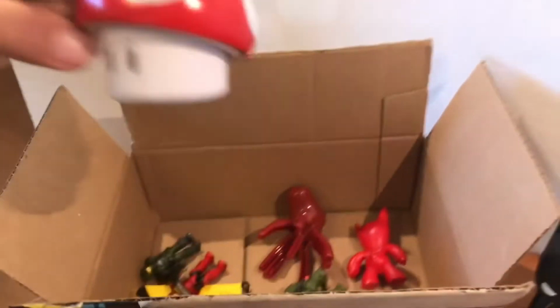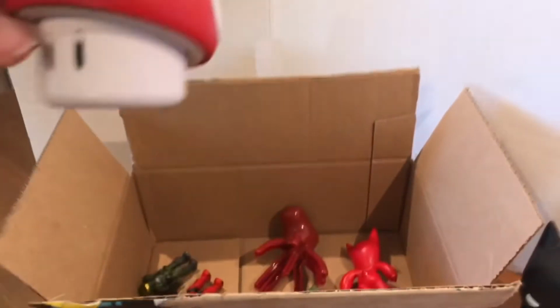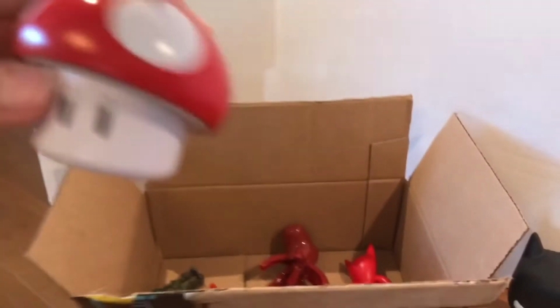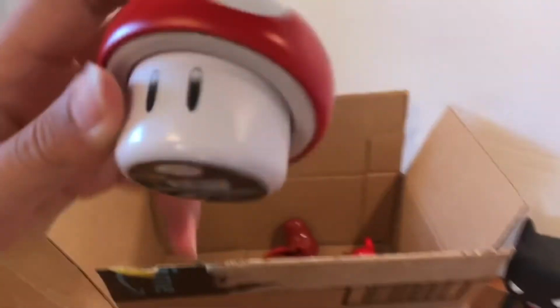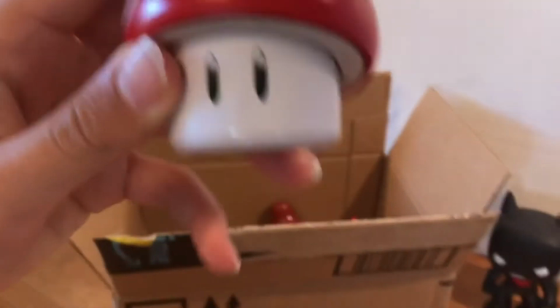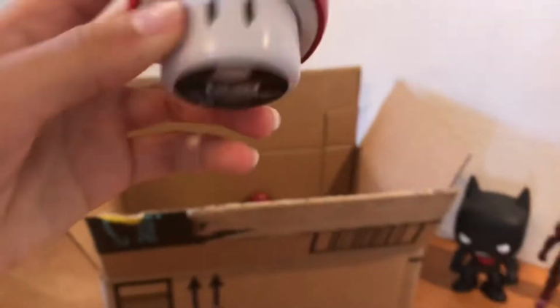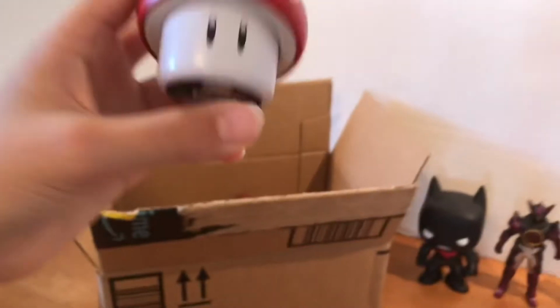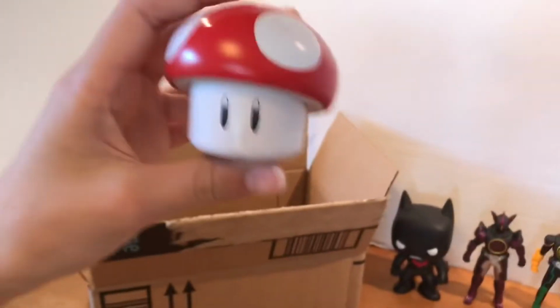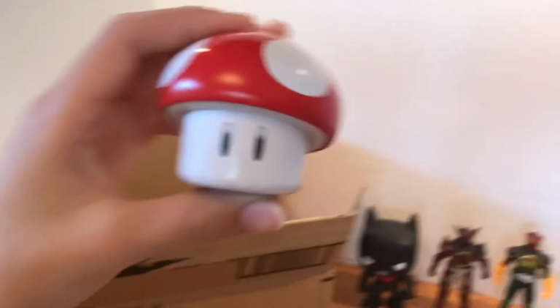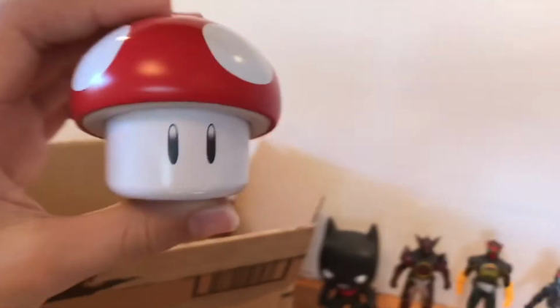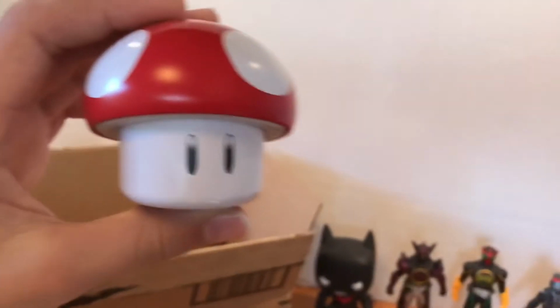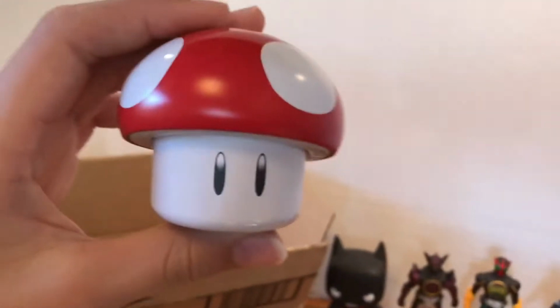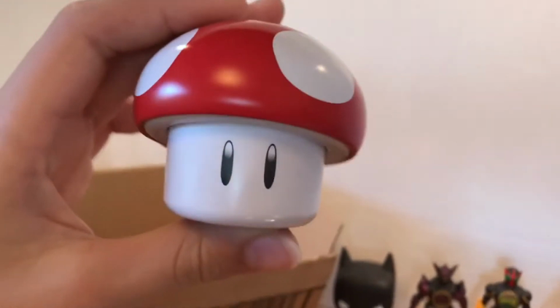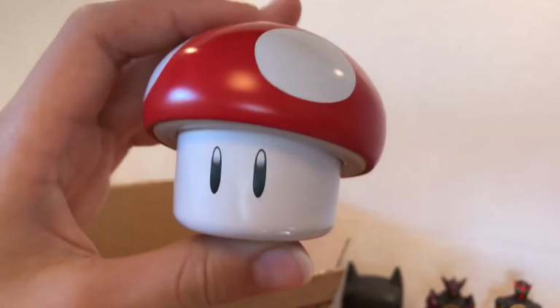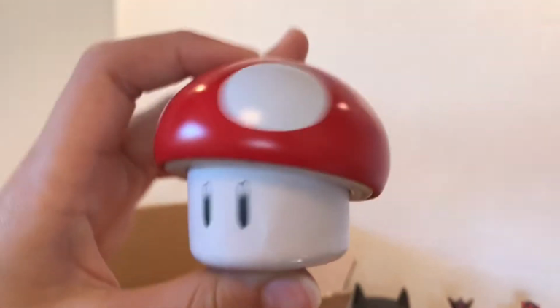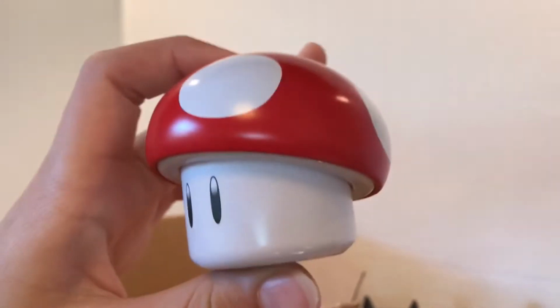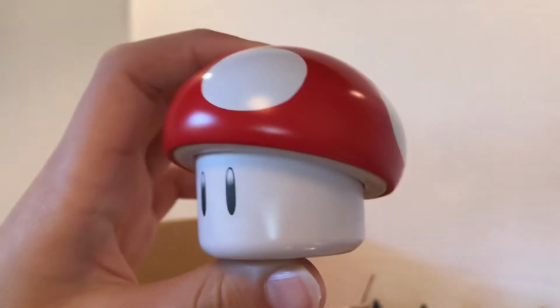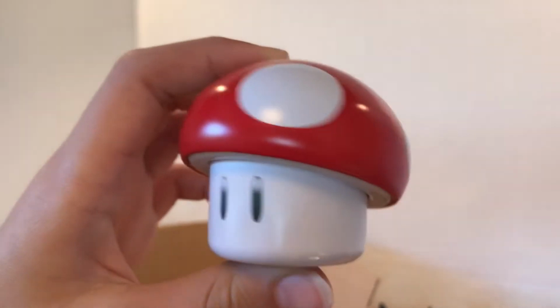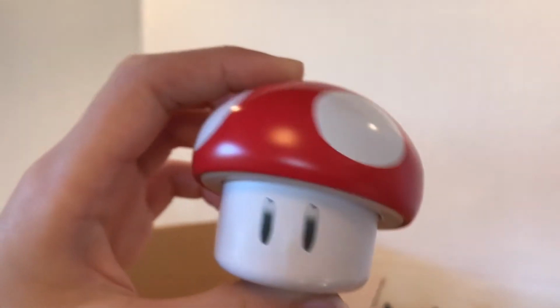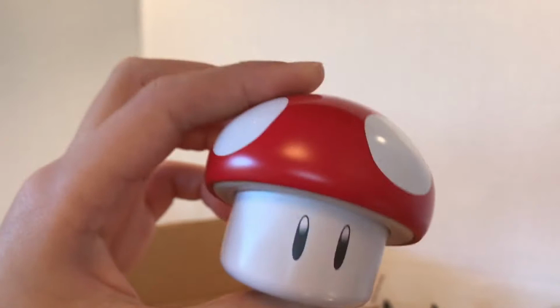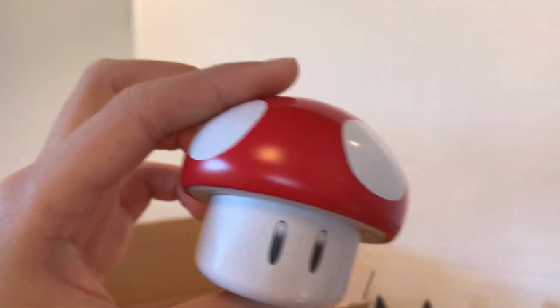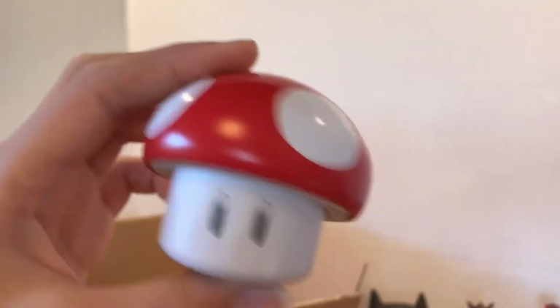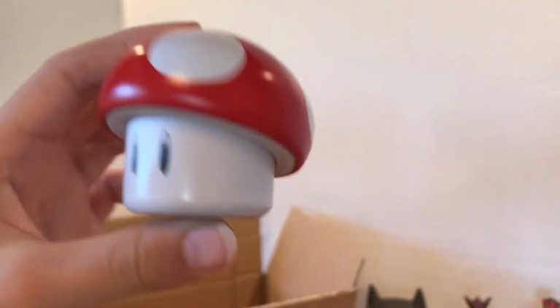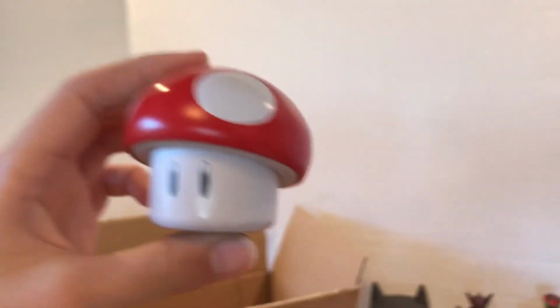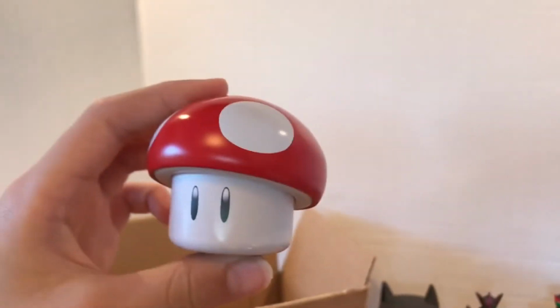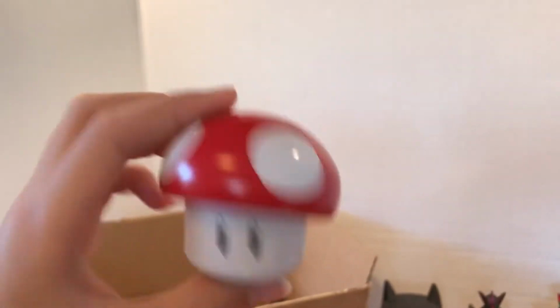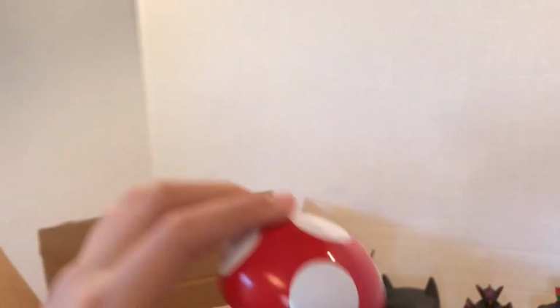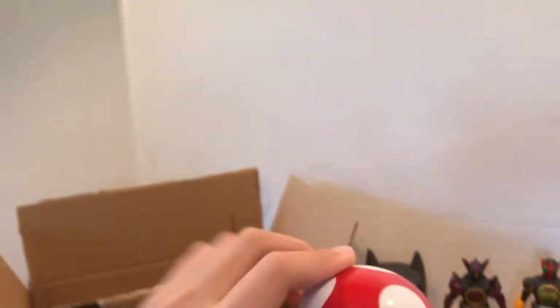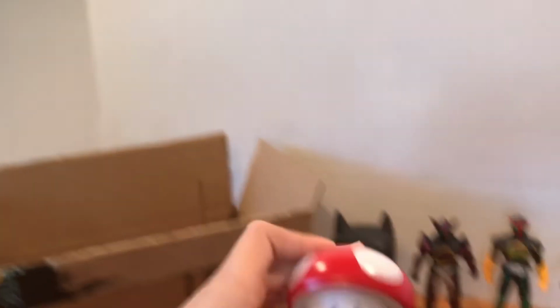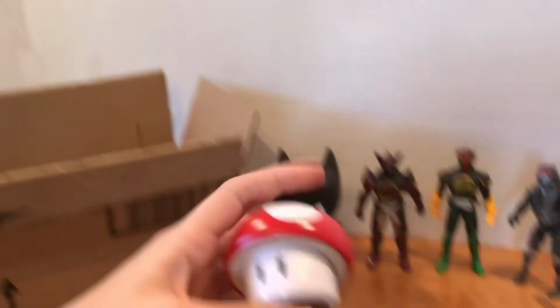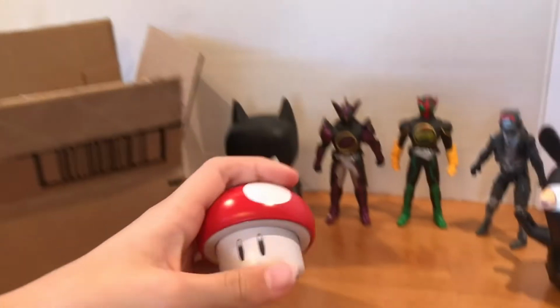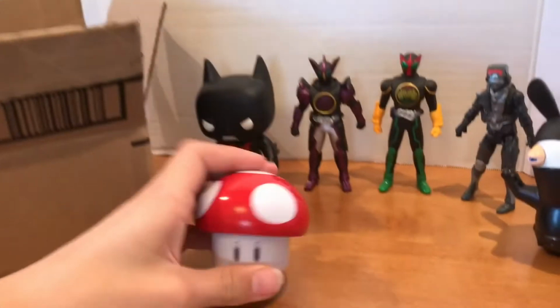Let's see what else there is. There's a mushroom here — I think it's from Super Mario.